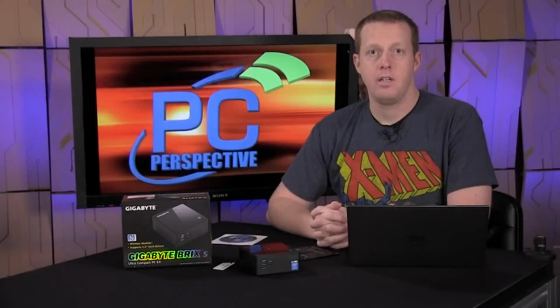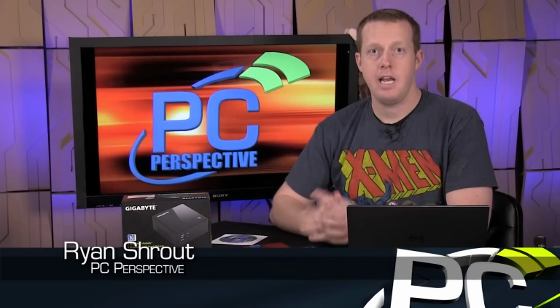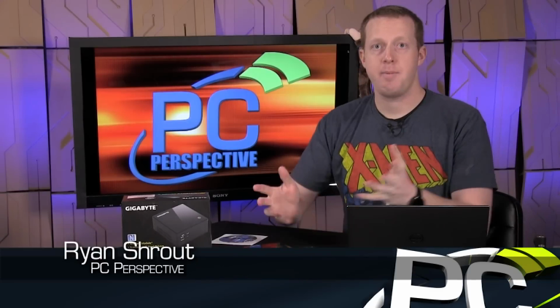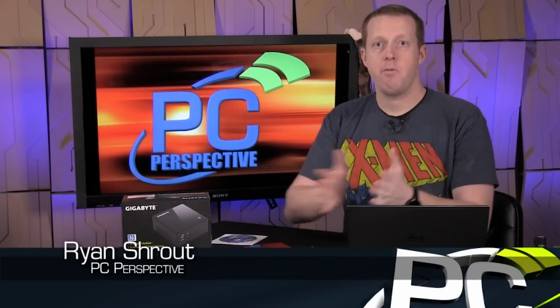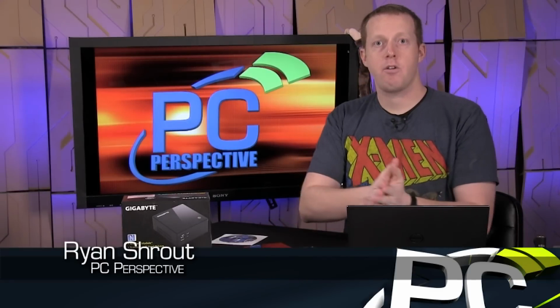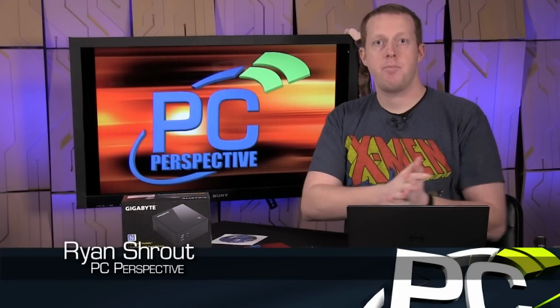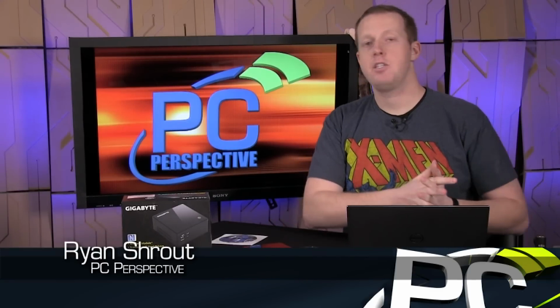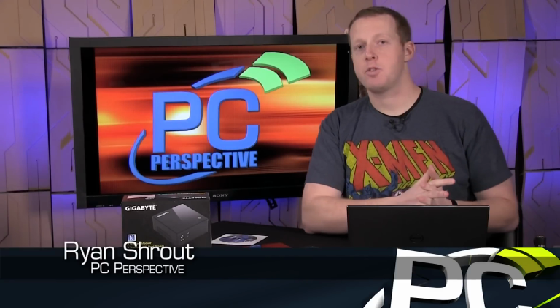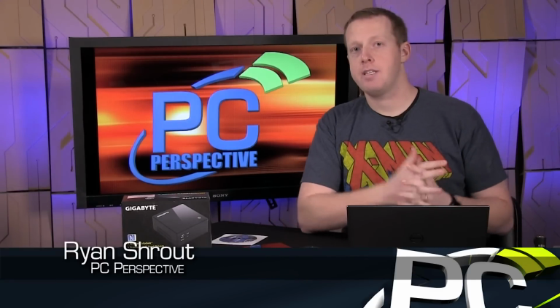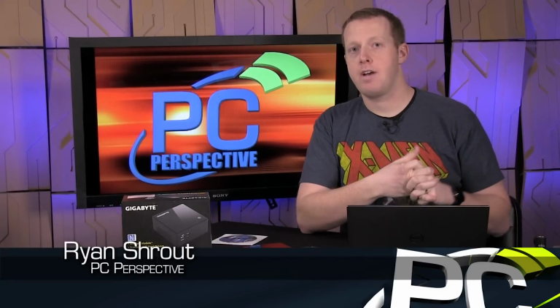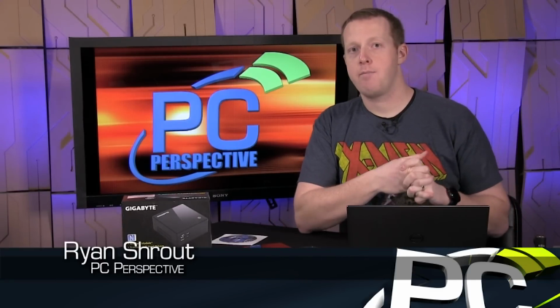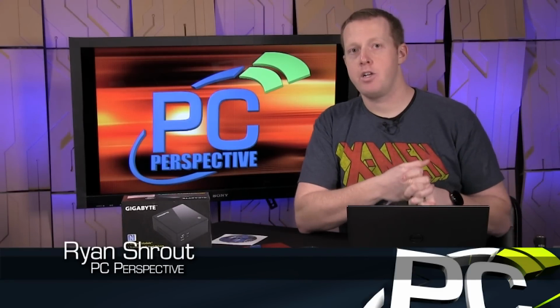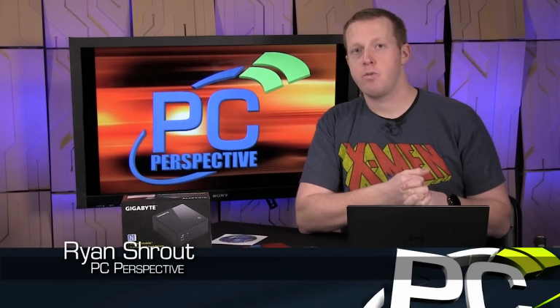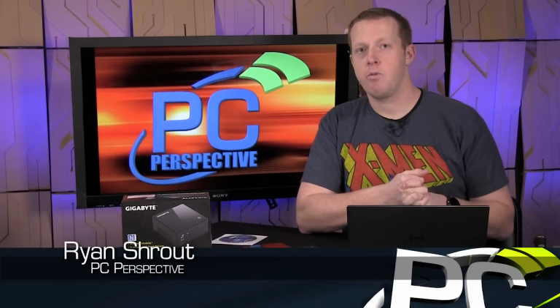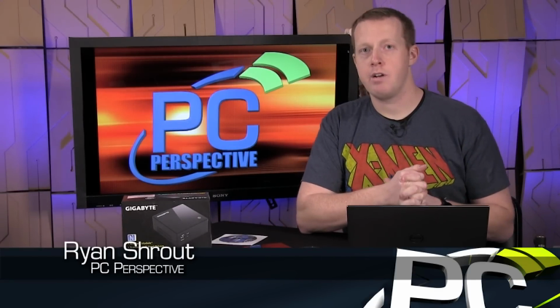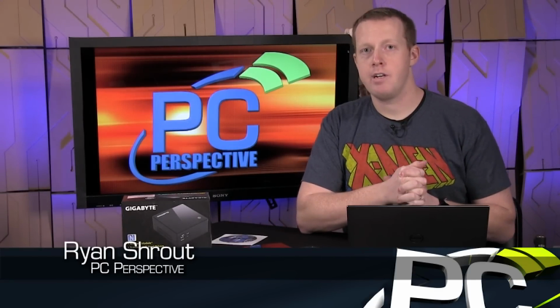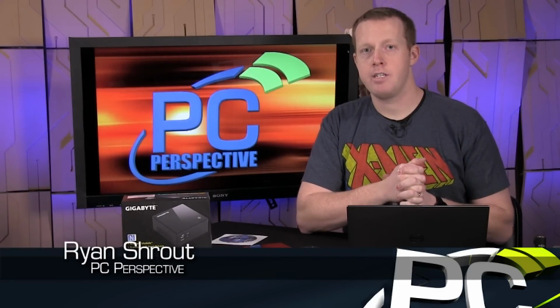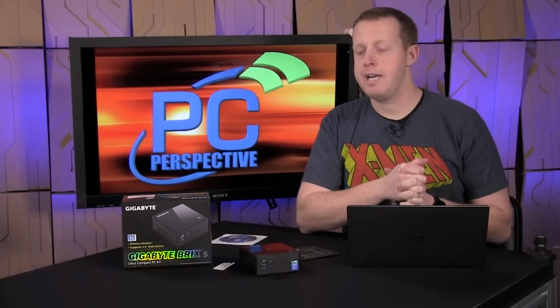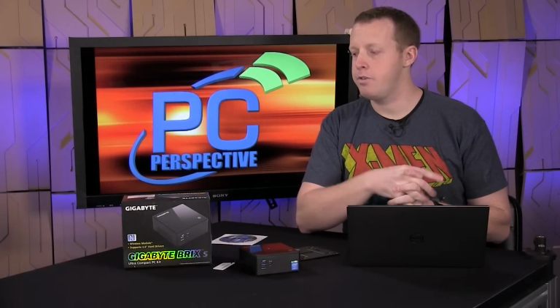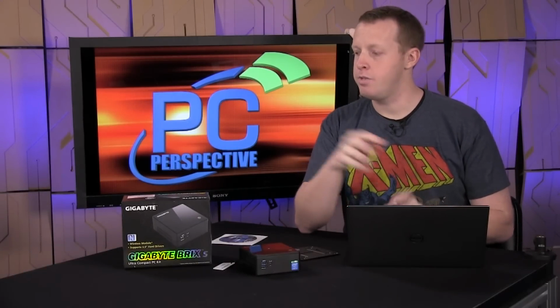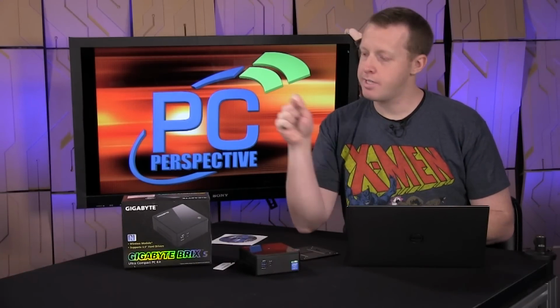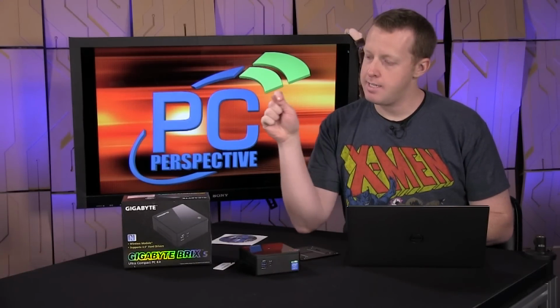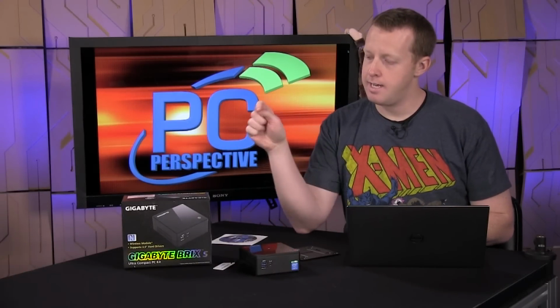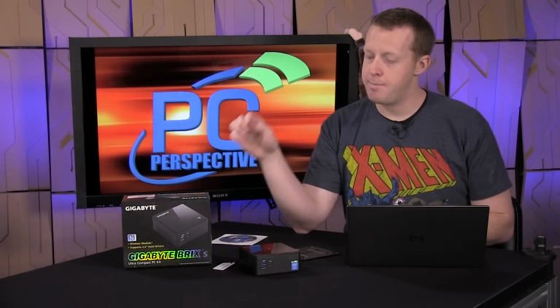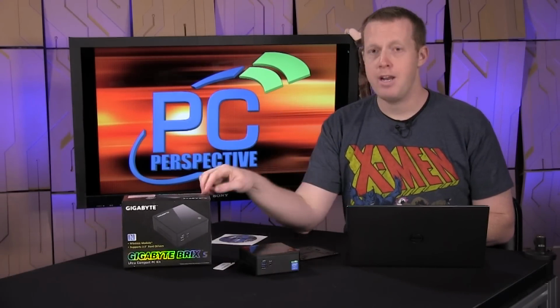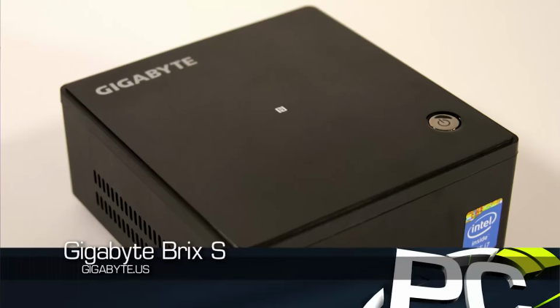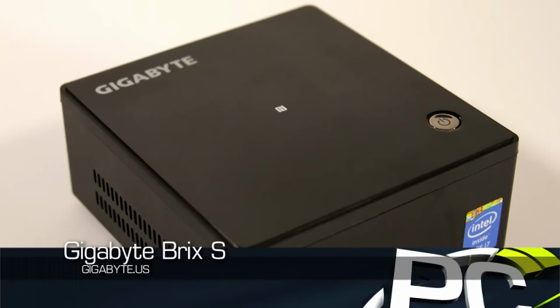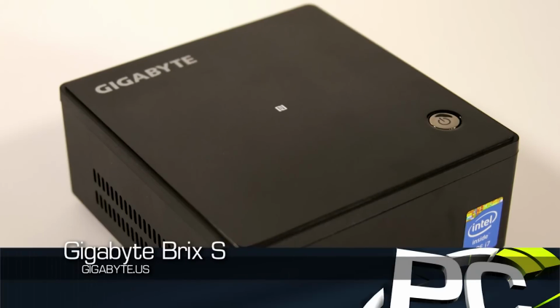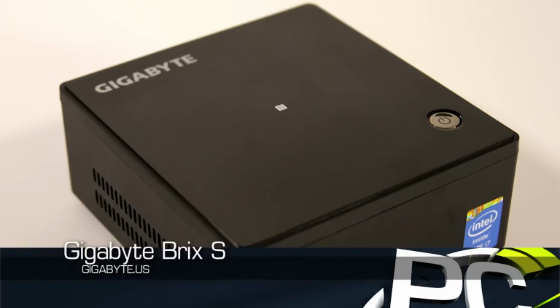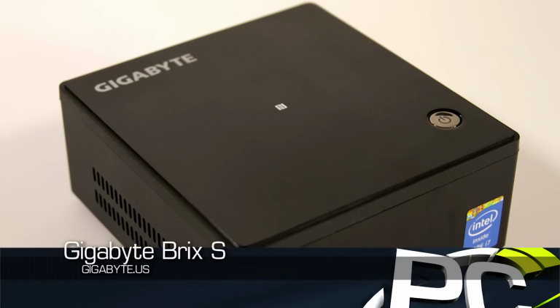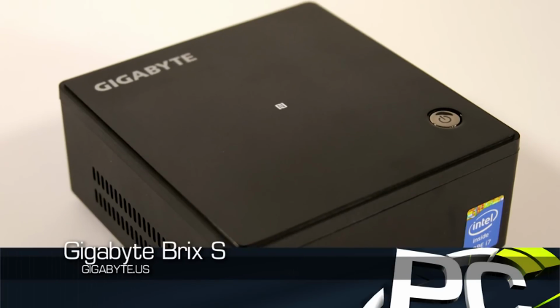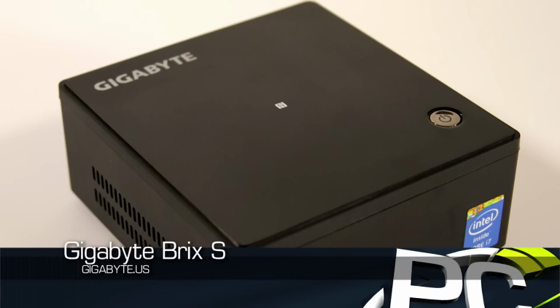Hey everybody, welcome to PC Perspective. I'm Ryan Shrout. We are here today to discuss the brand new Gigabyte Brix S.